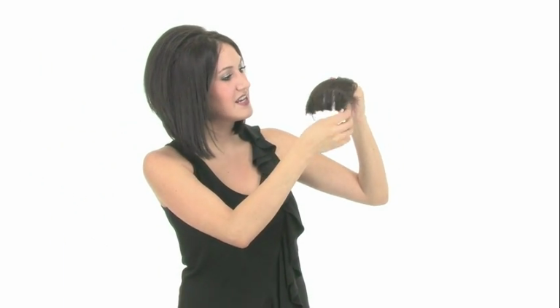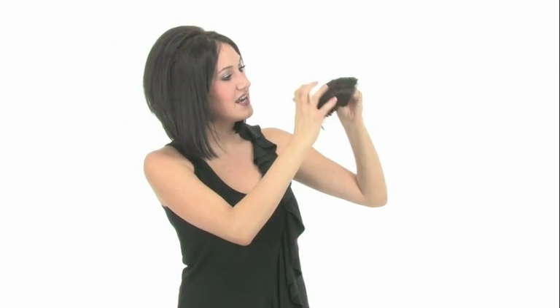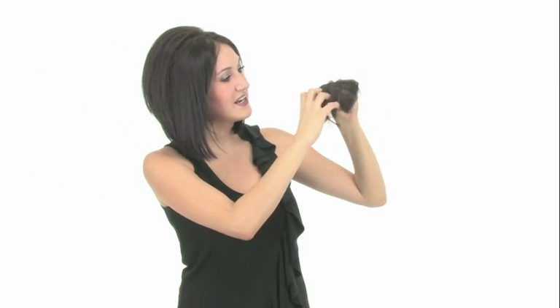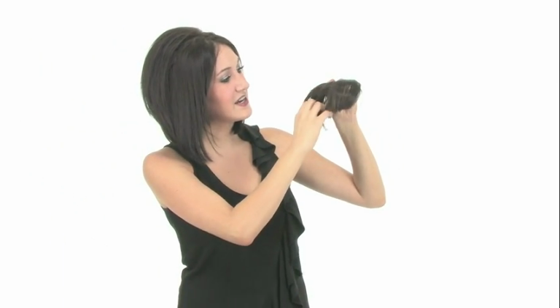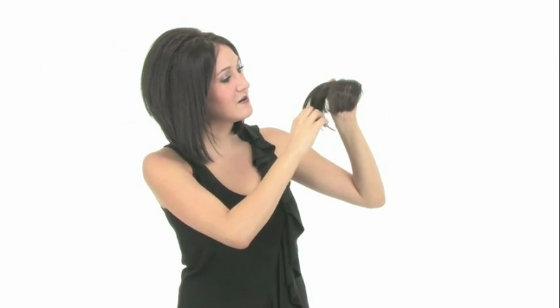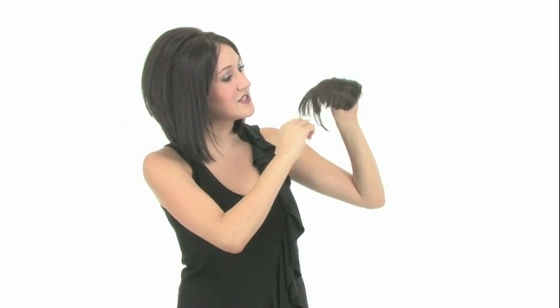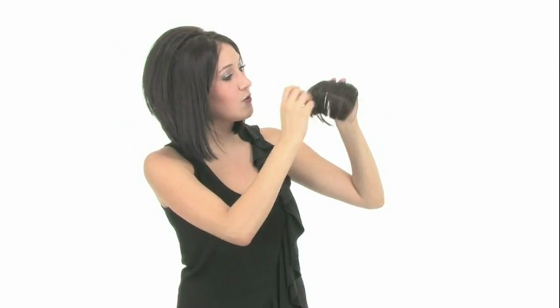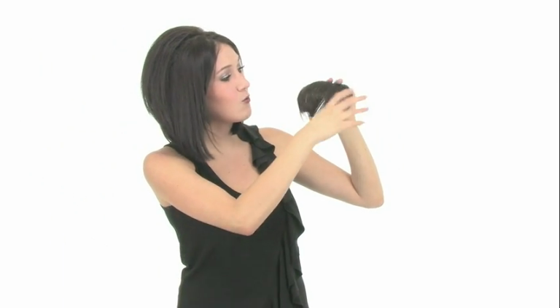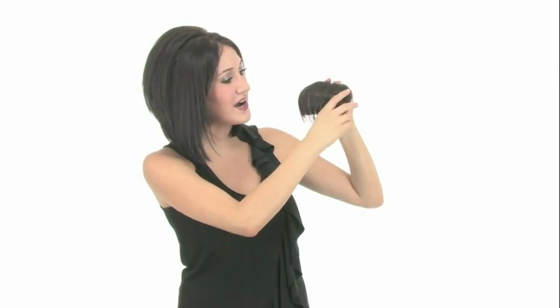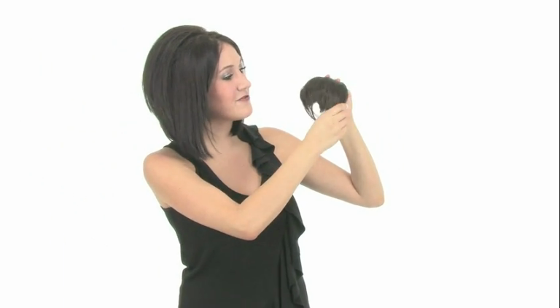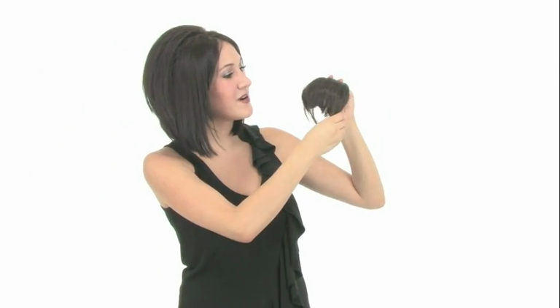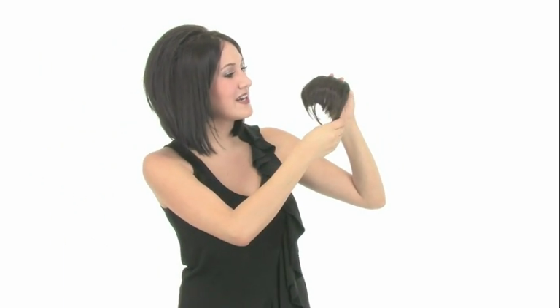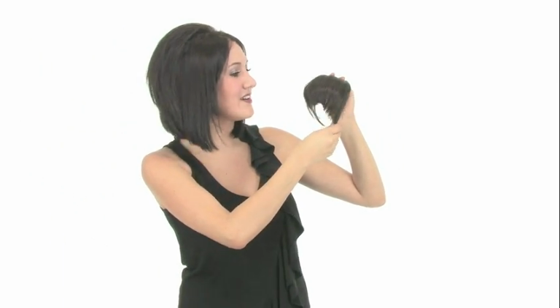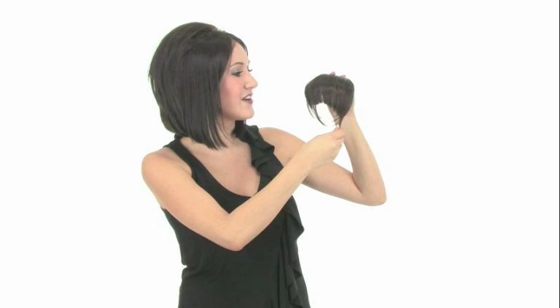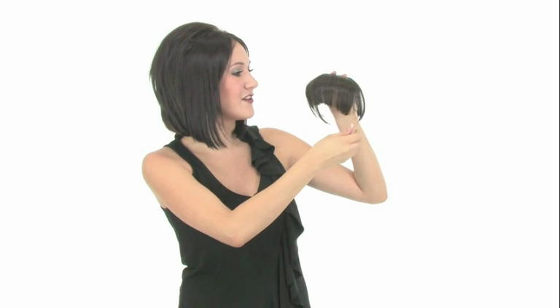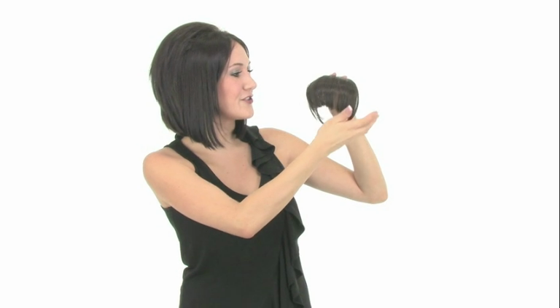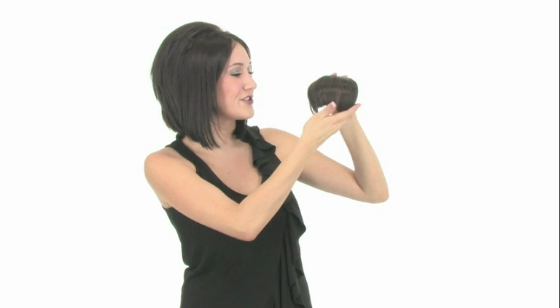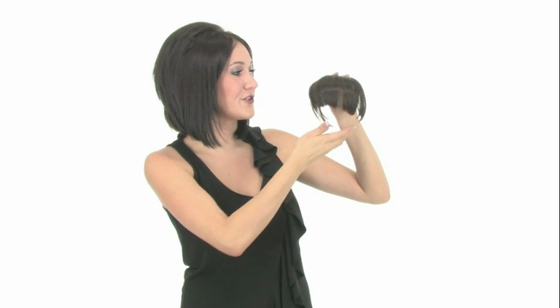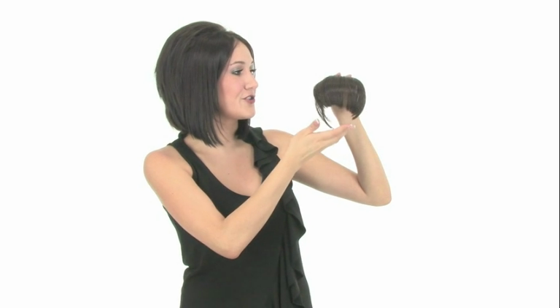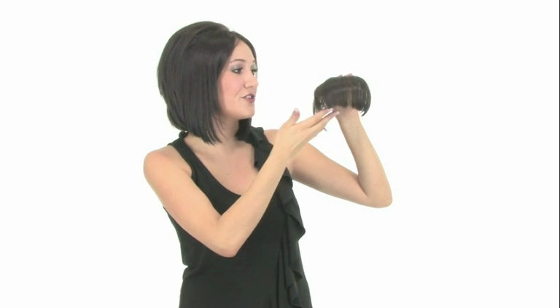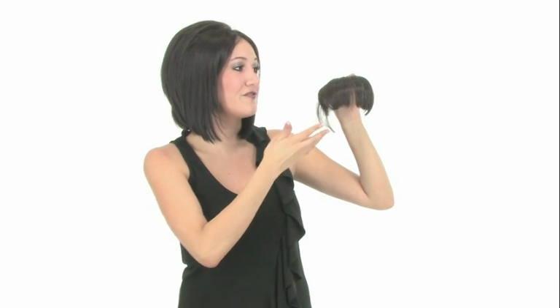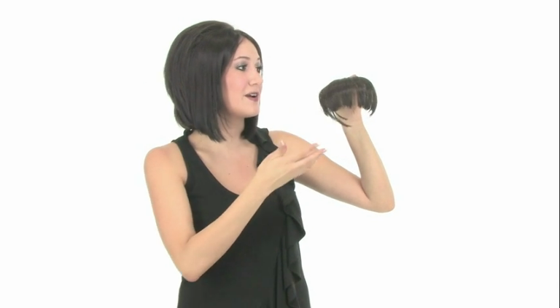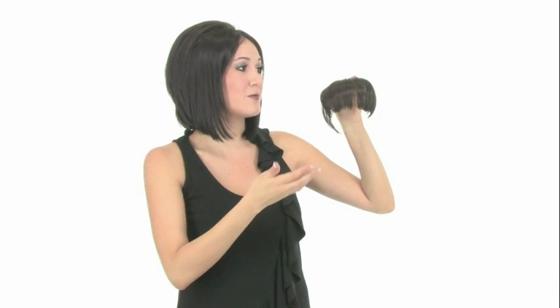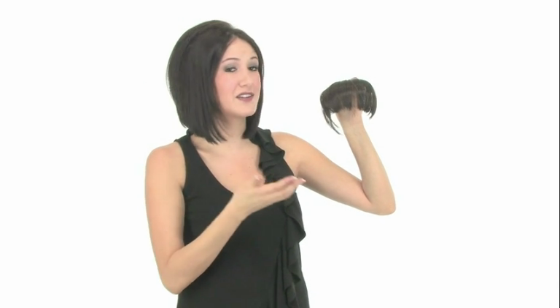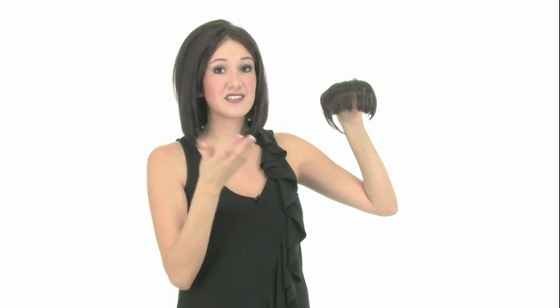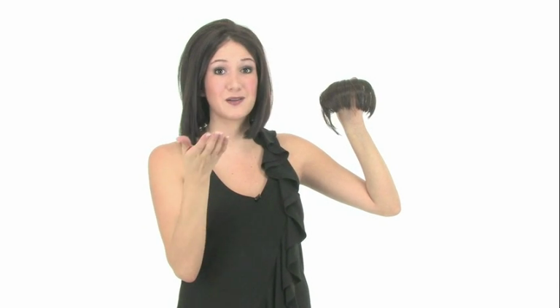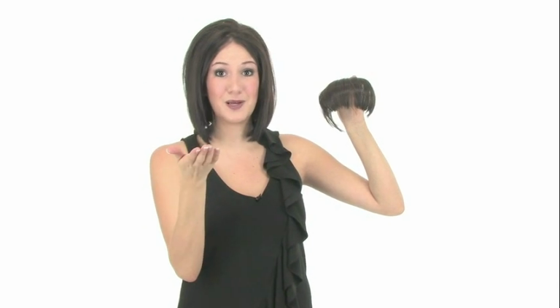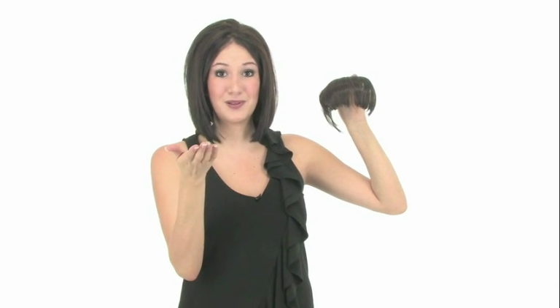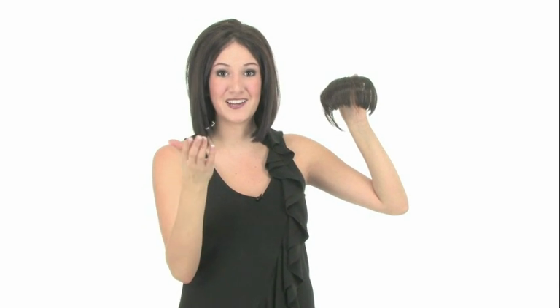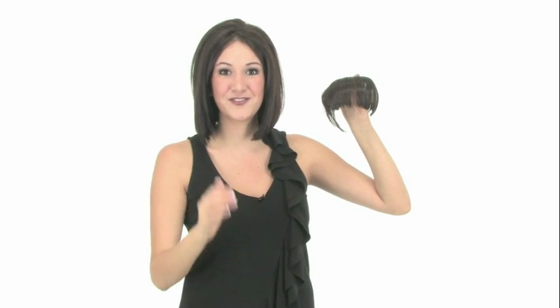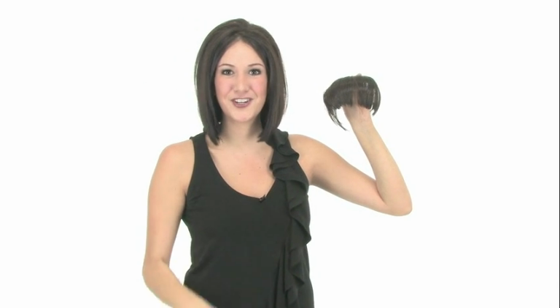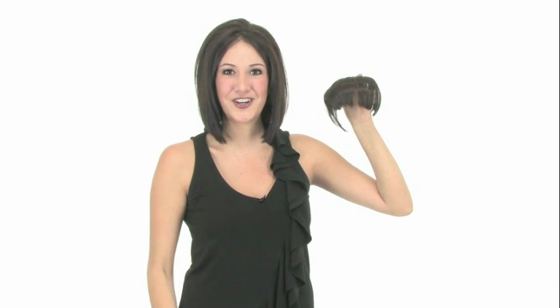It comes in a wide variety of colors so you're sure to find one that's going to be a blend for you.